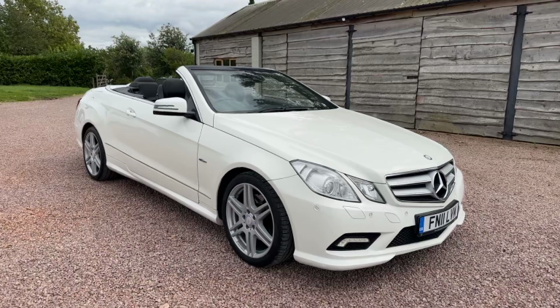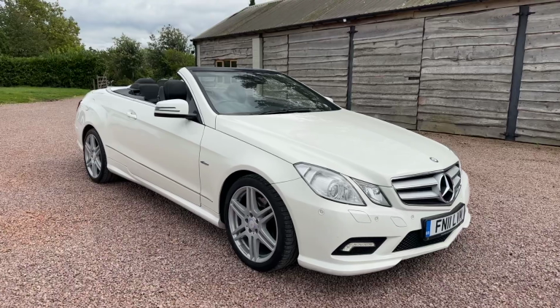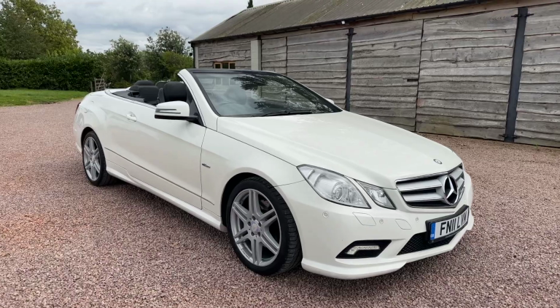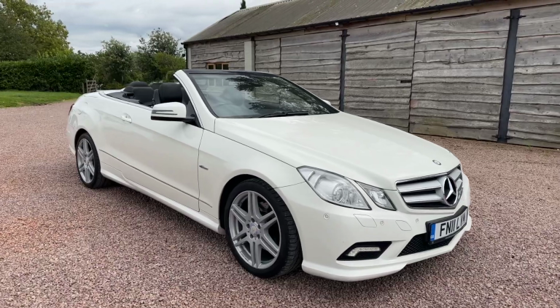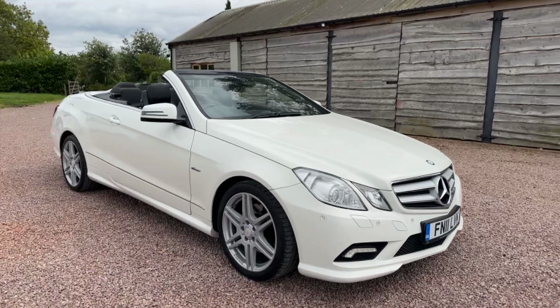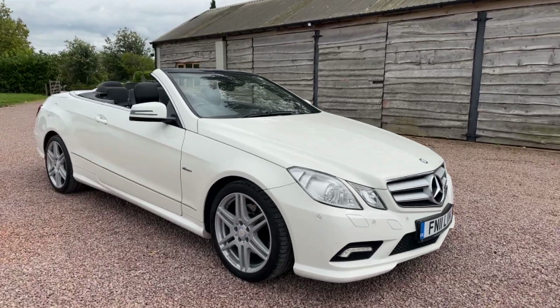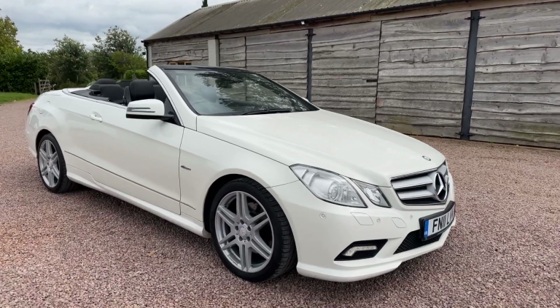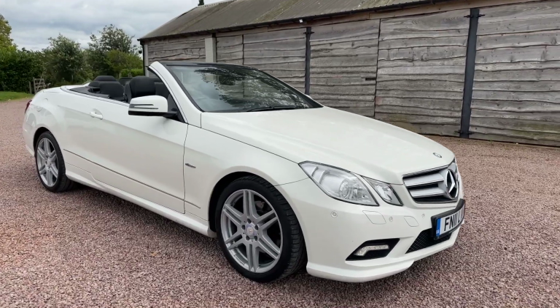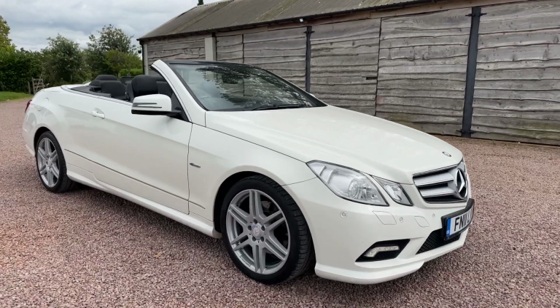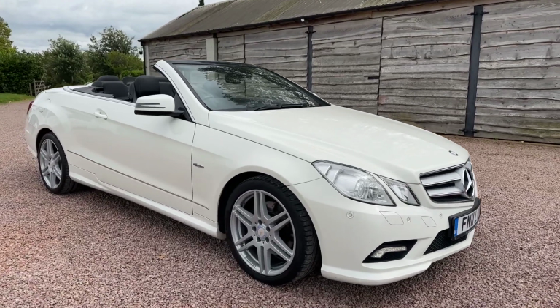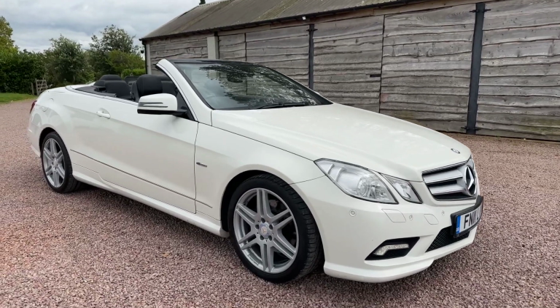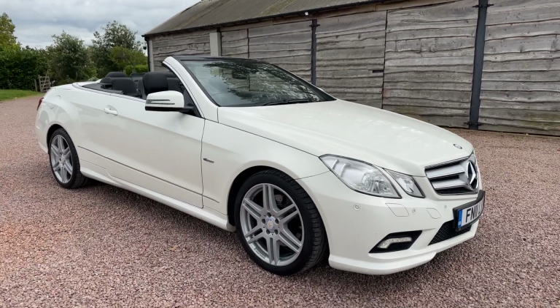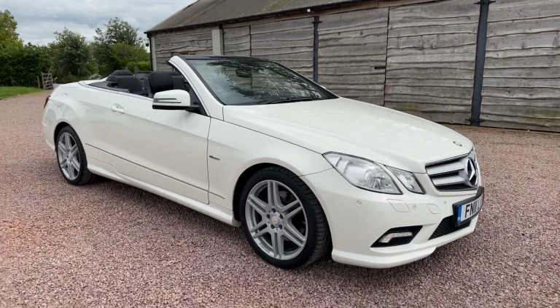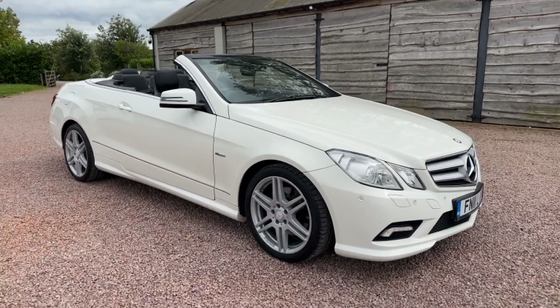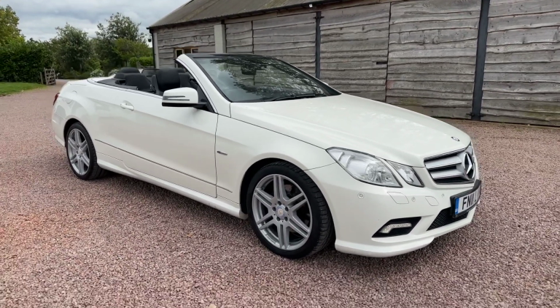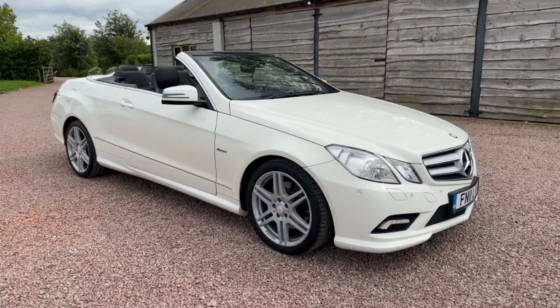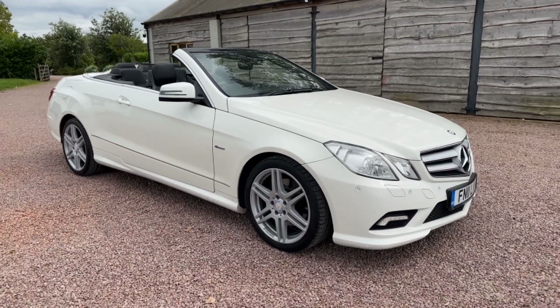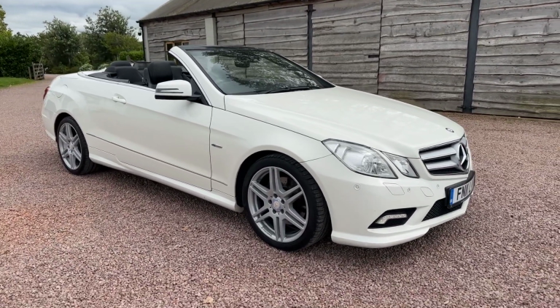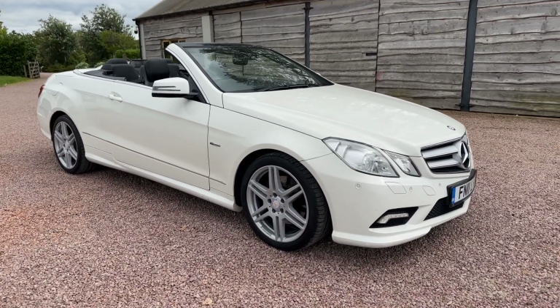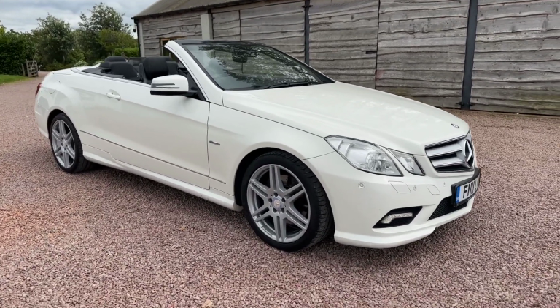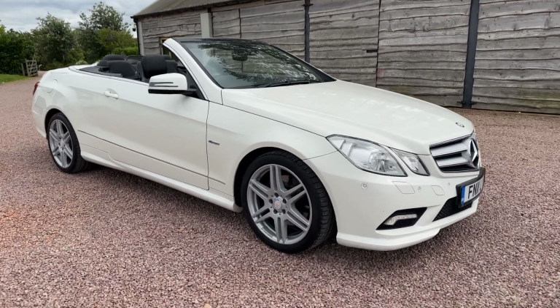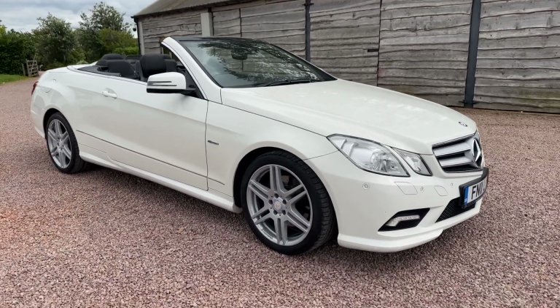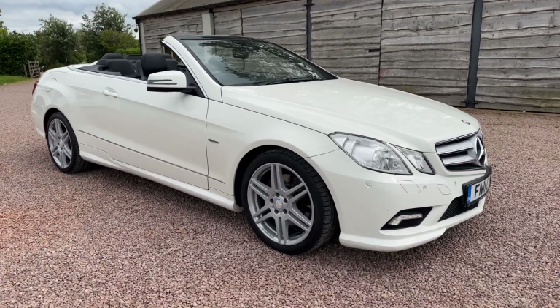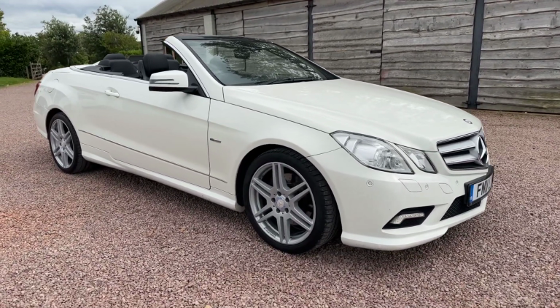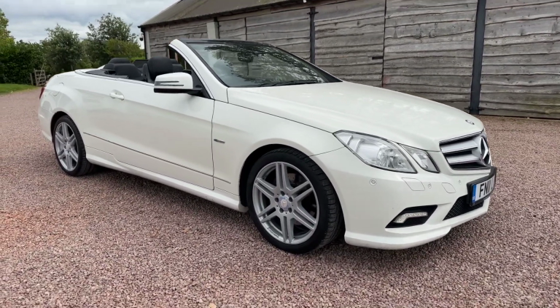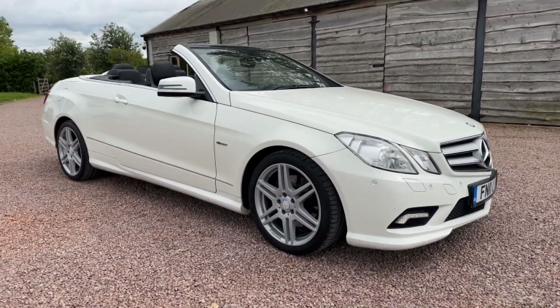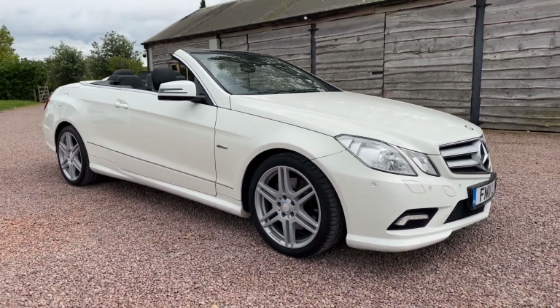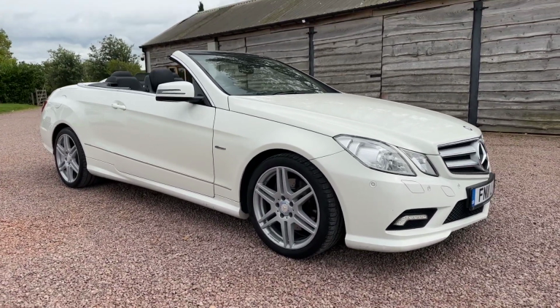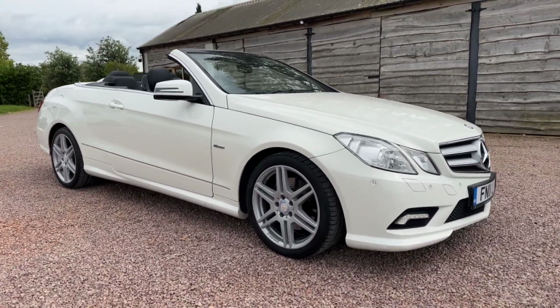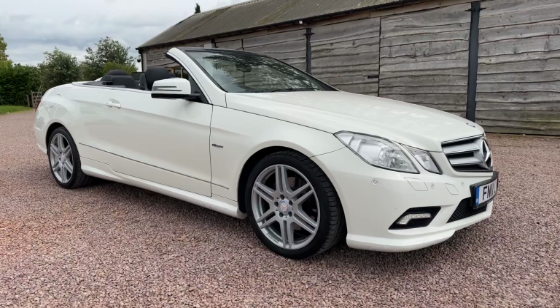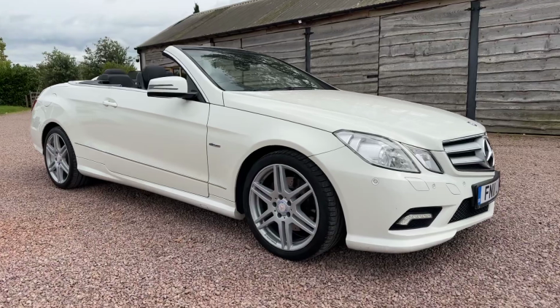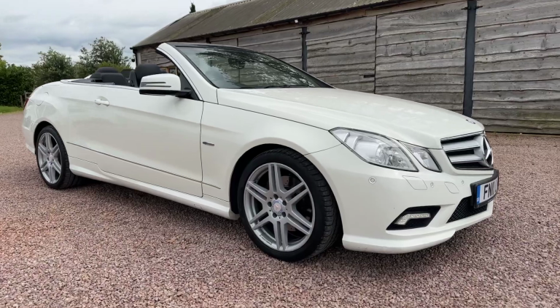Good afternoon, welcome to another promotional video from Barclay Motor Company of Hopwood South Birmingham.